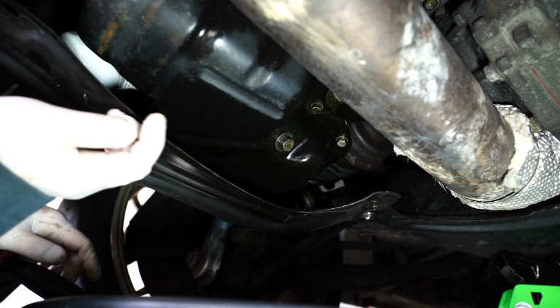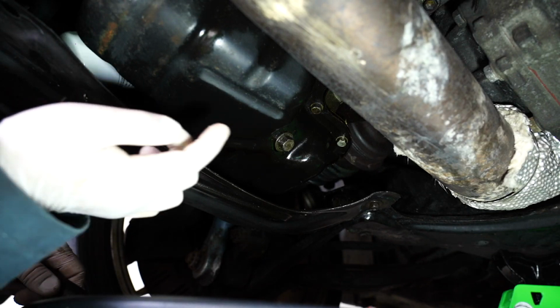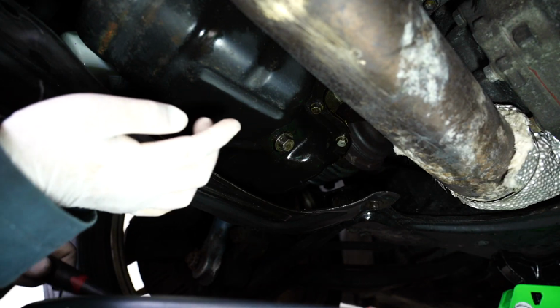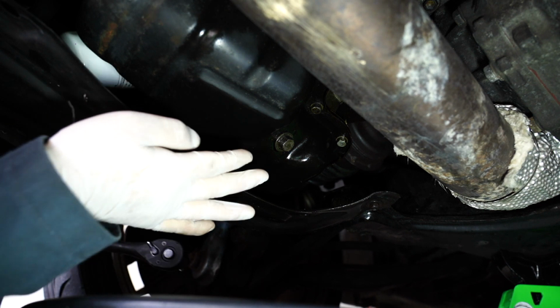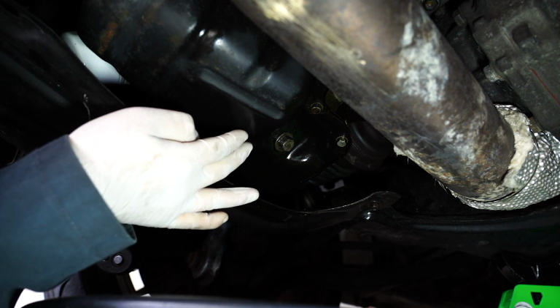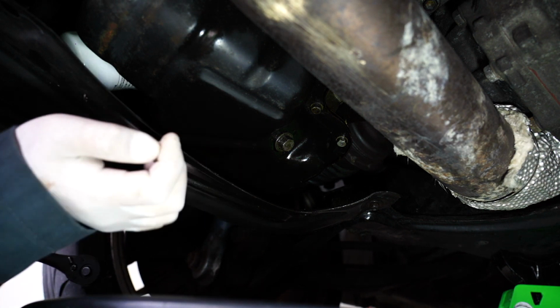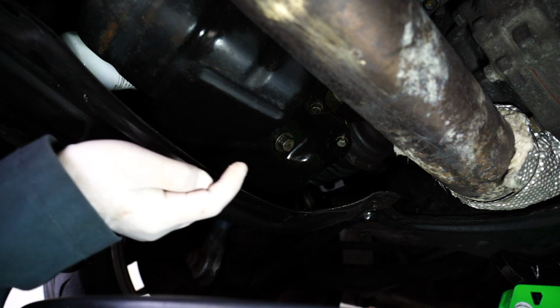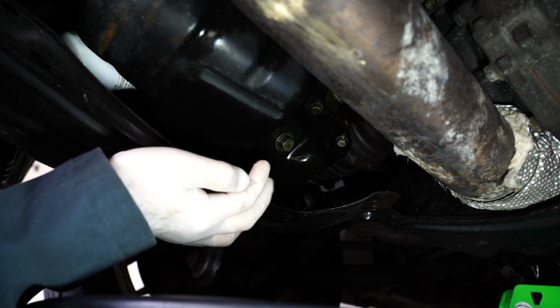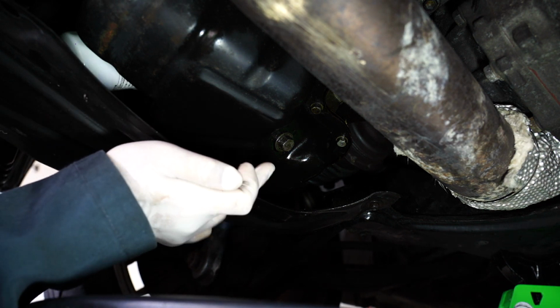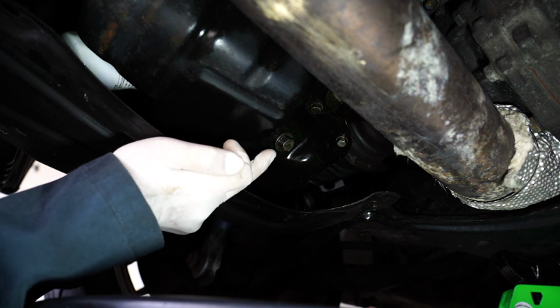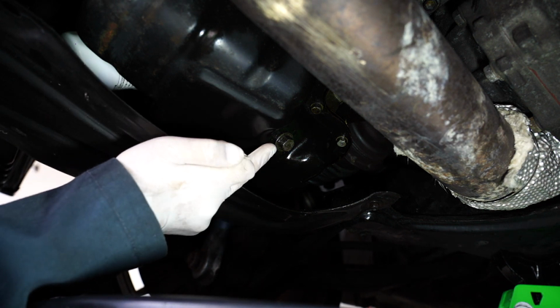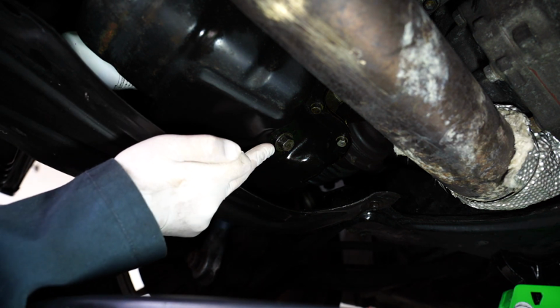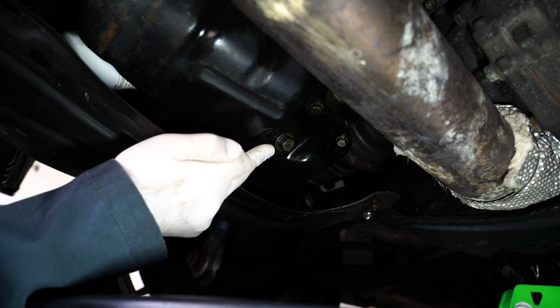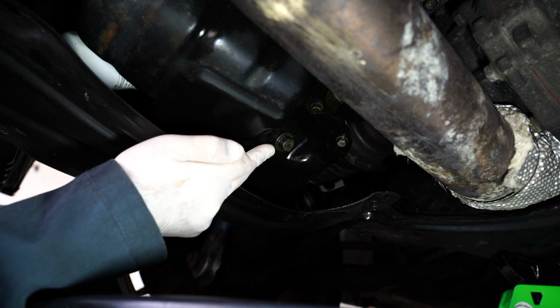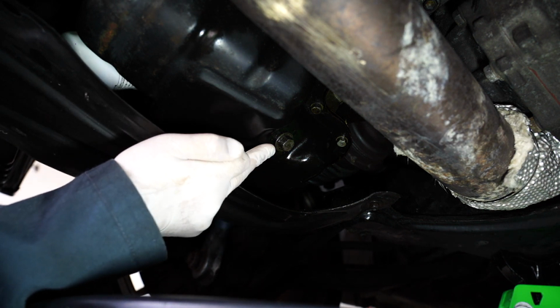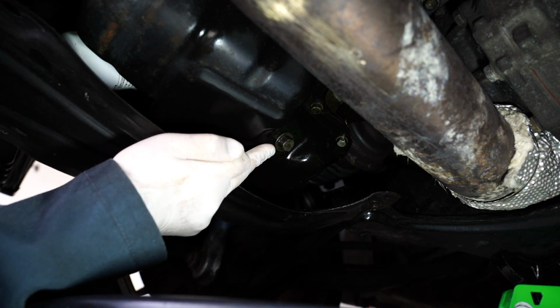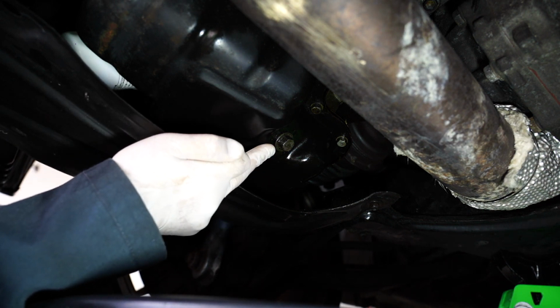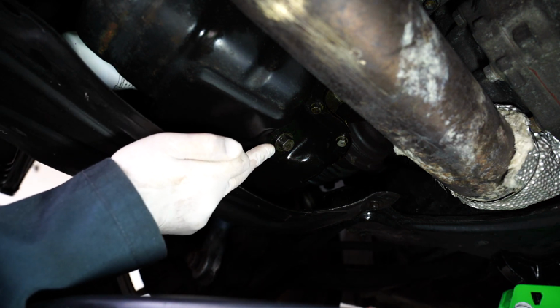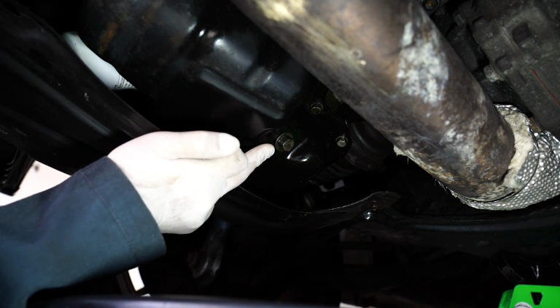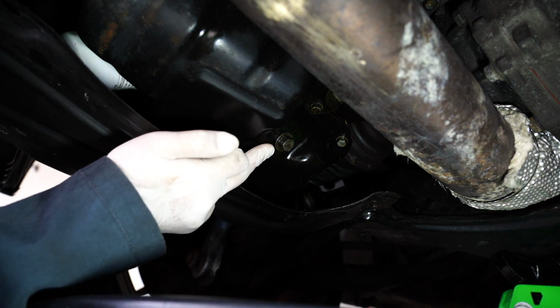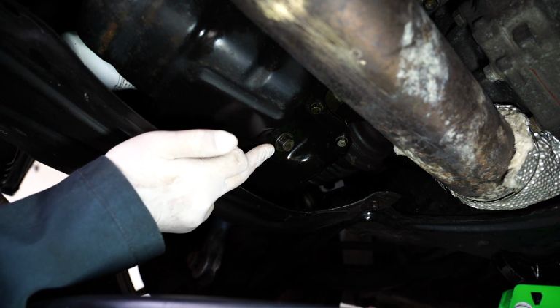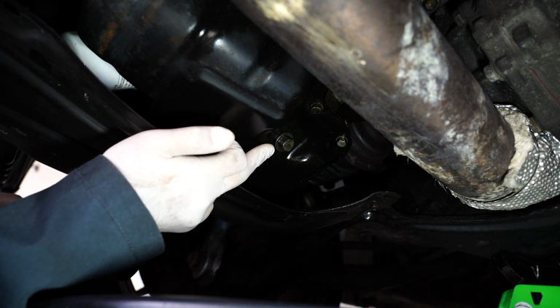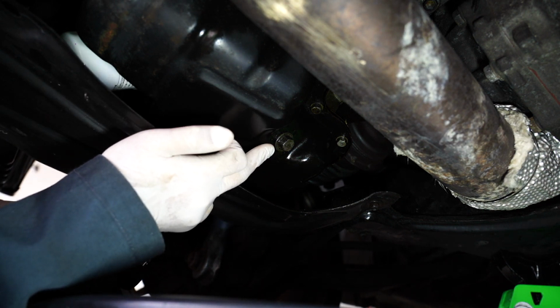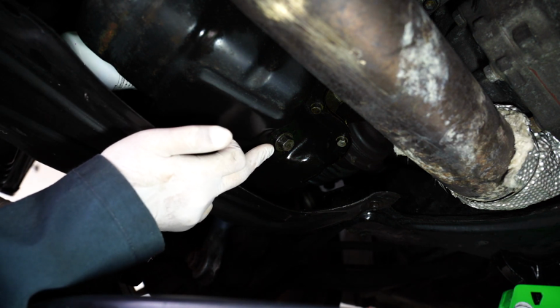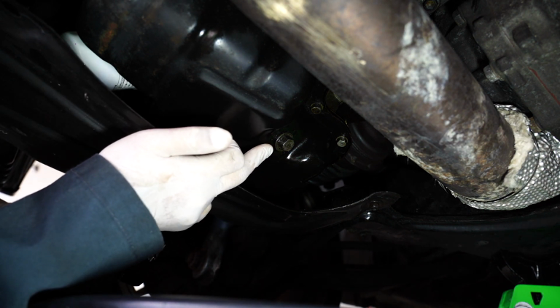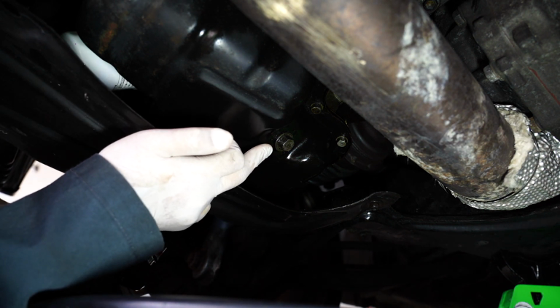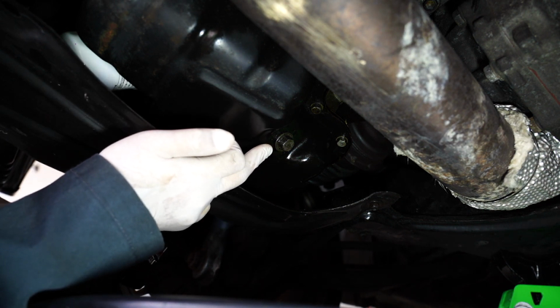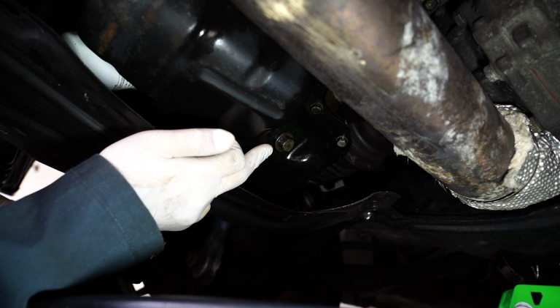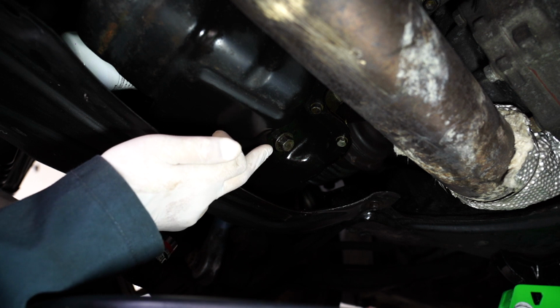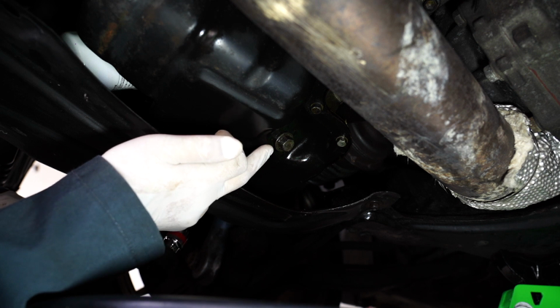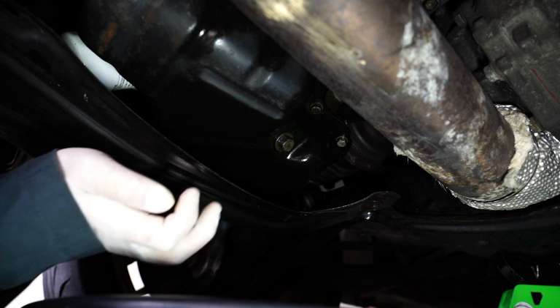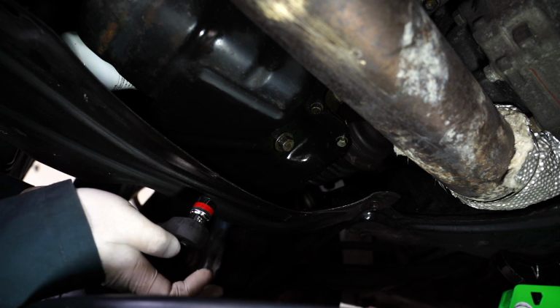Underneath here on the oil pan it's going to be a 14mm bolt. We're just going to break this bolt loose and start draining the oil.